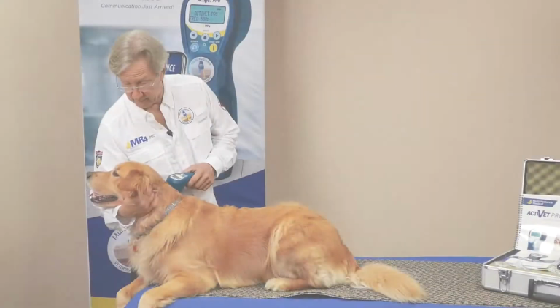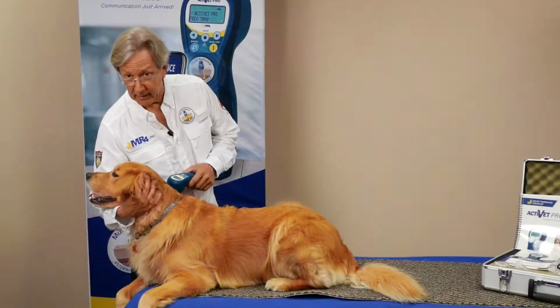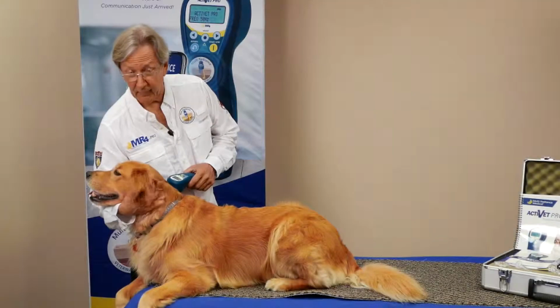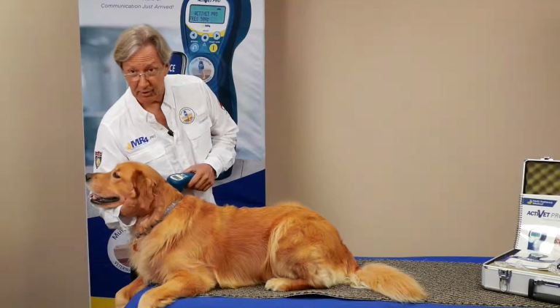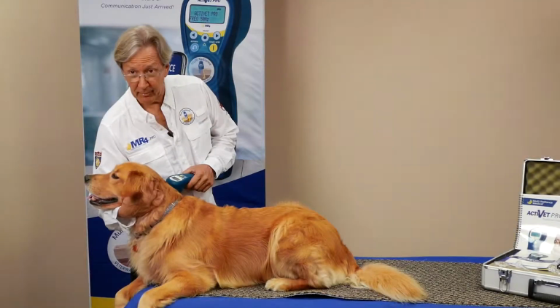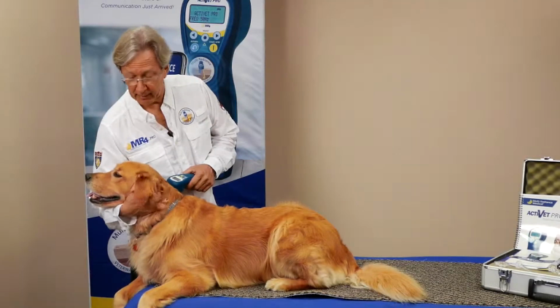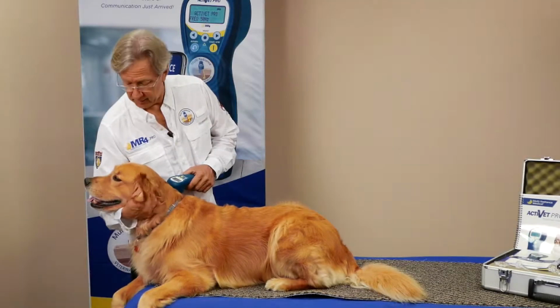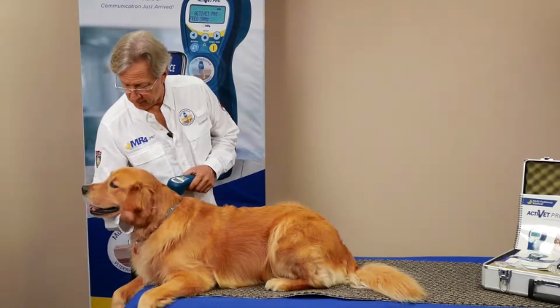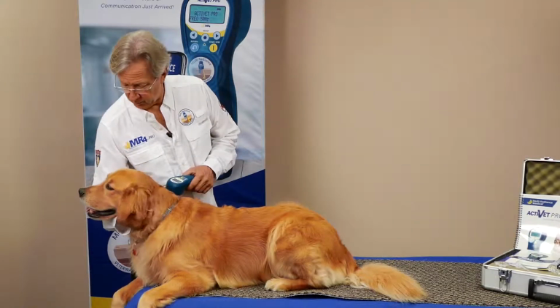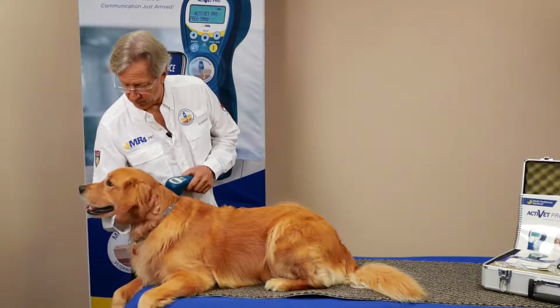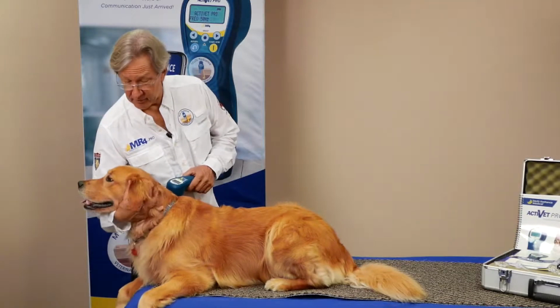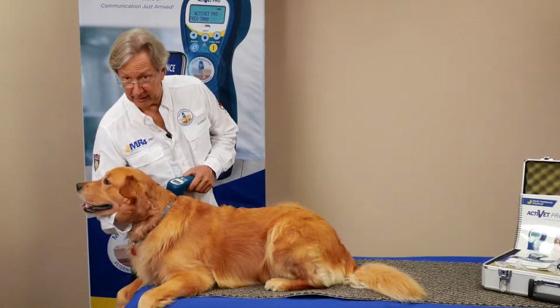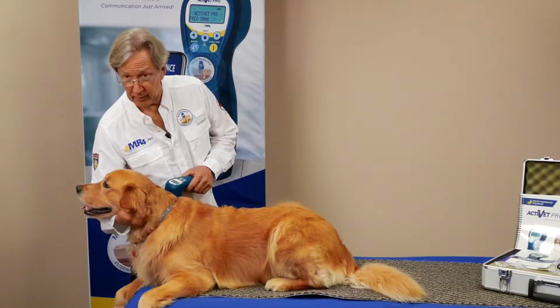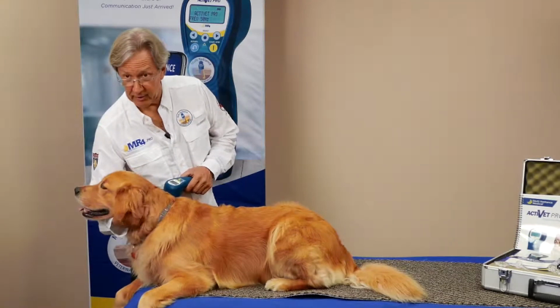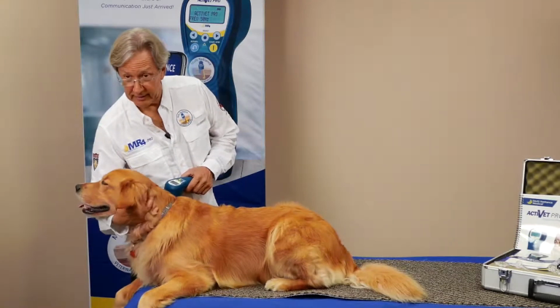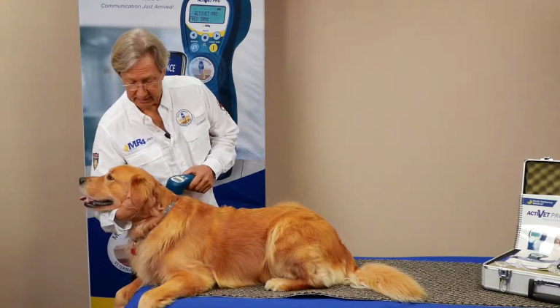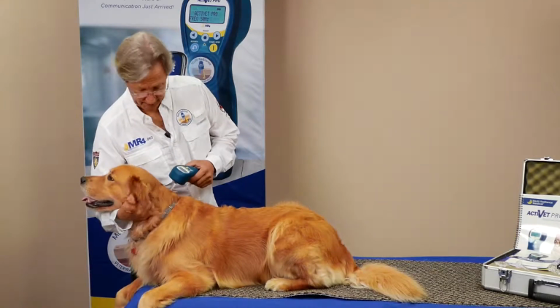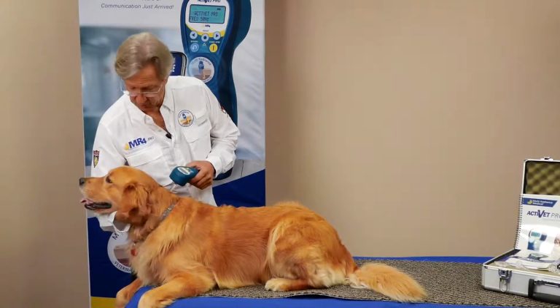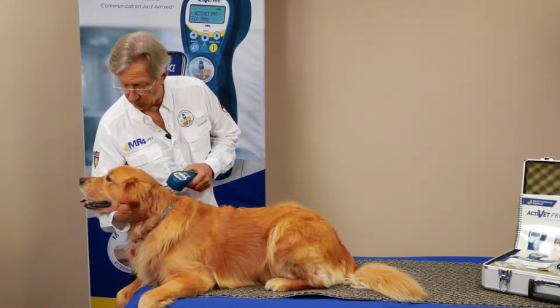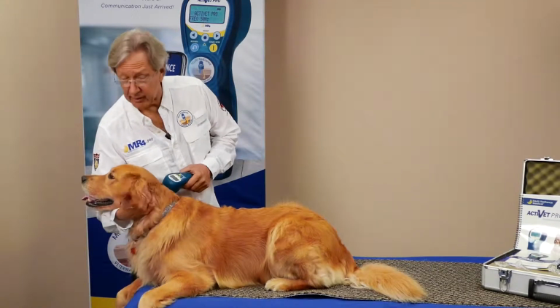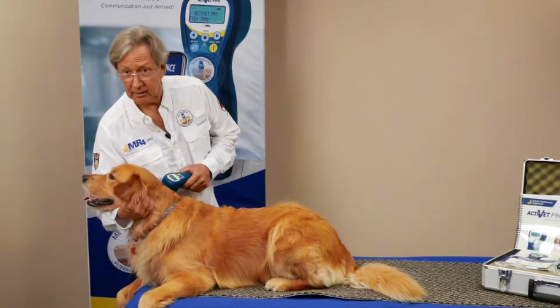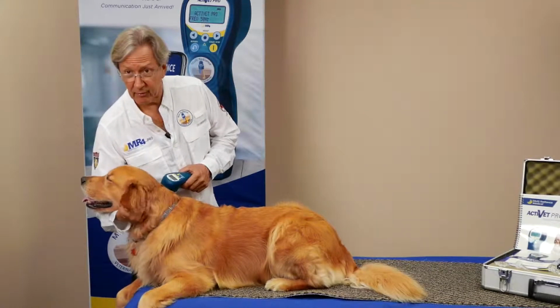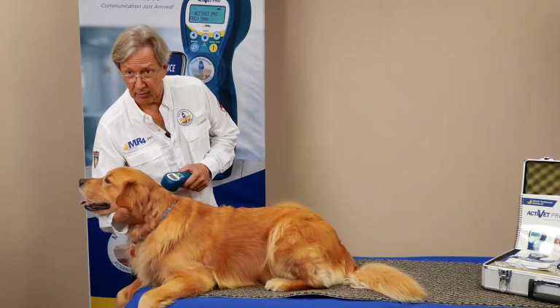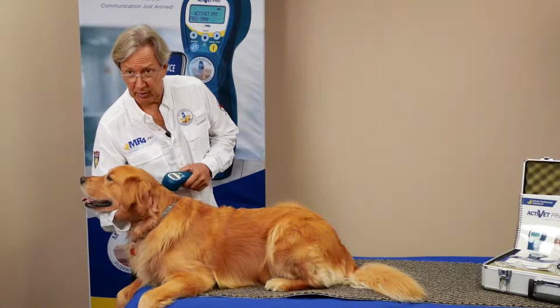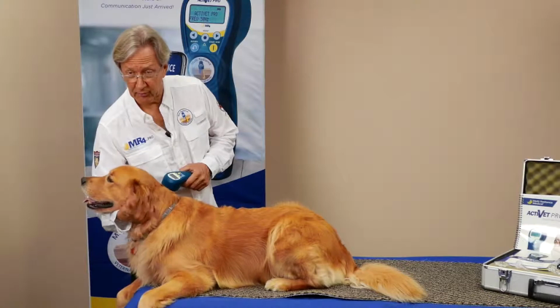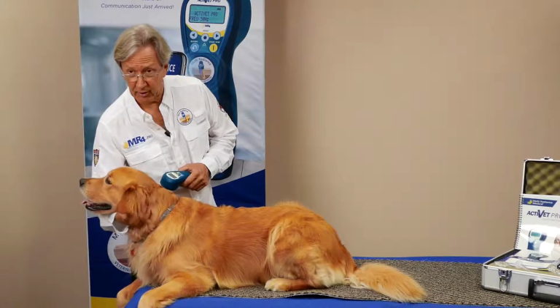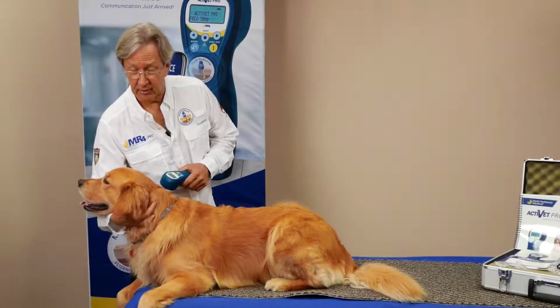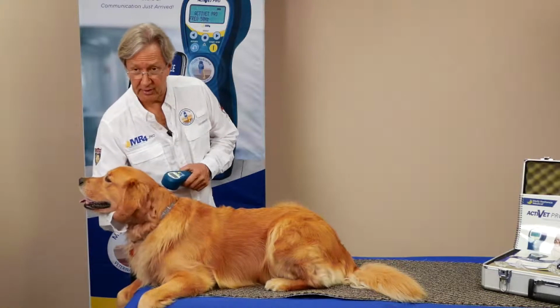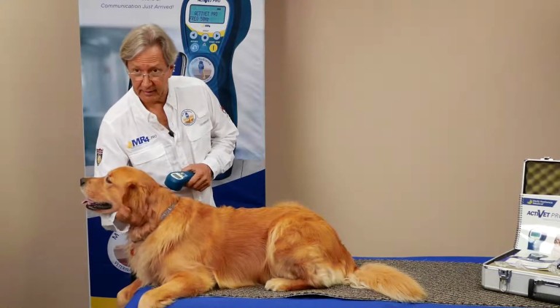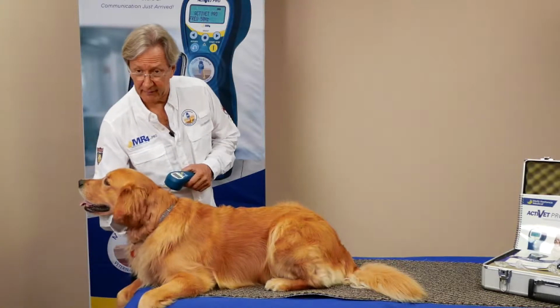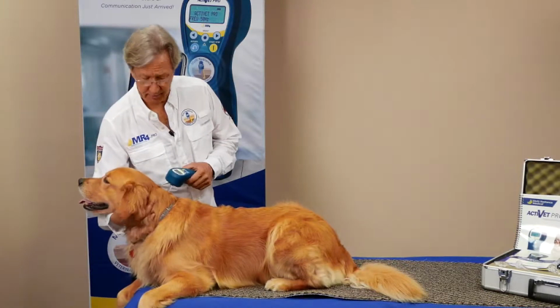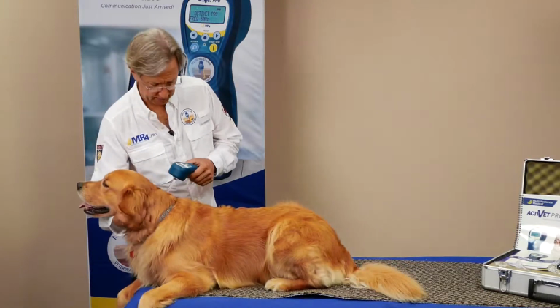Hi, Mark Strong back. We have Tango with us again today and we're working on different protocols to show you exactly how these are done.